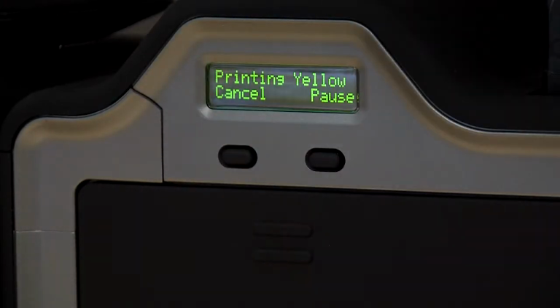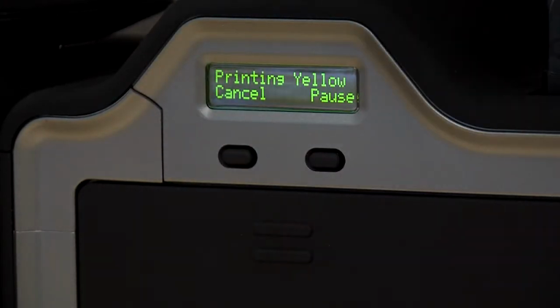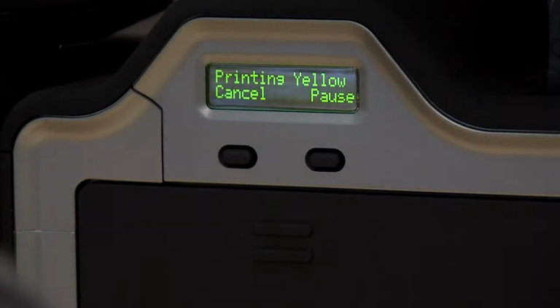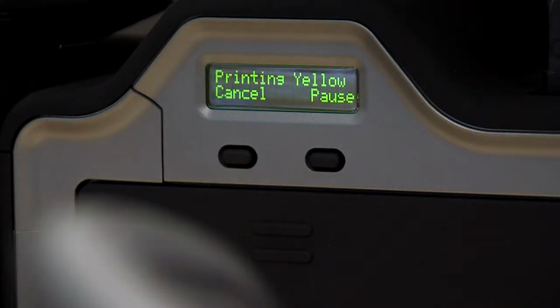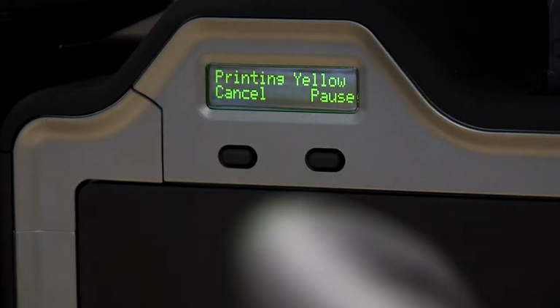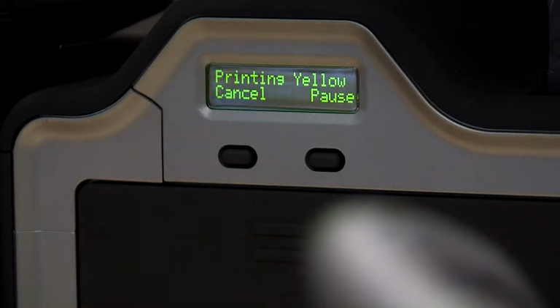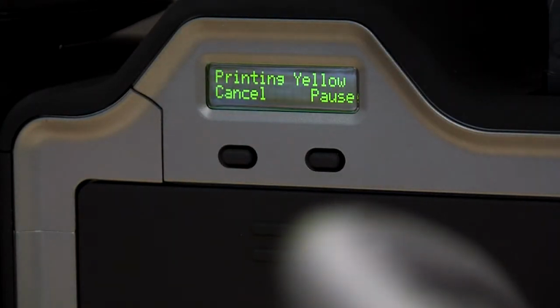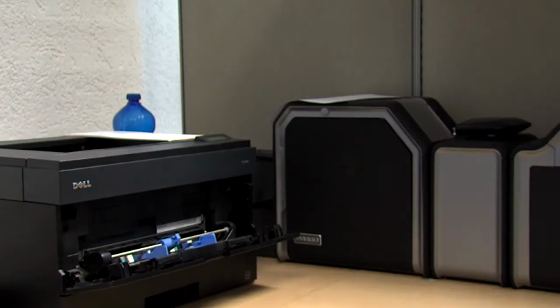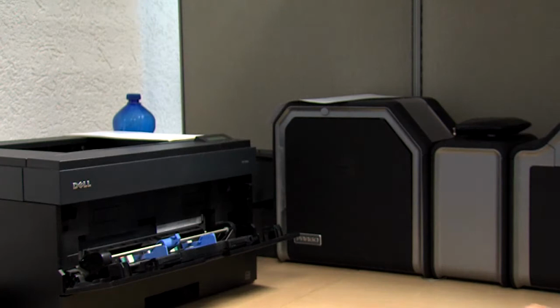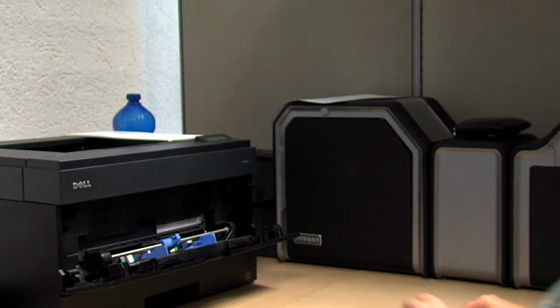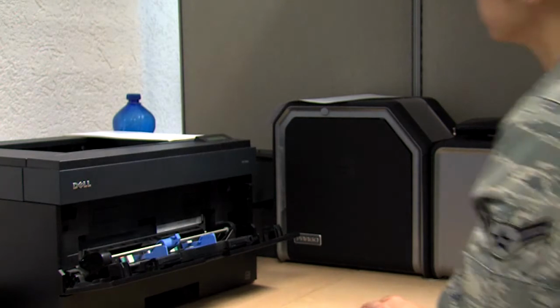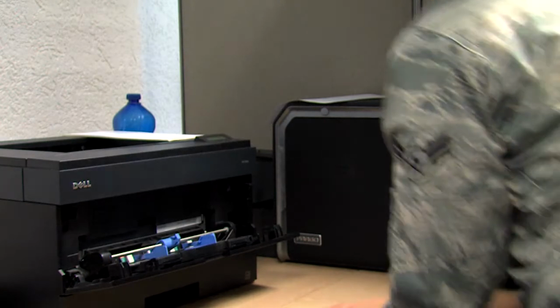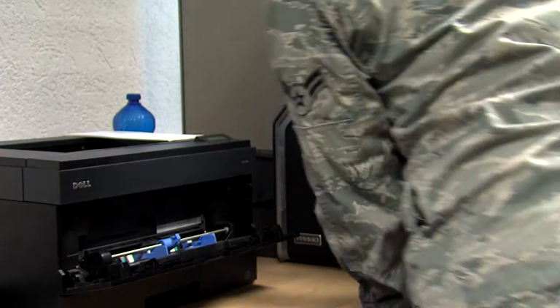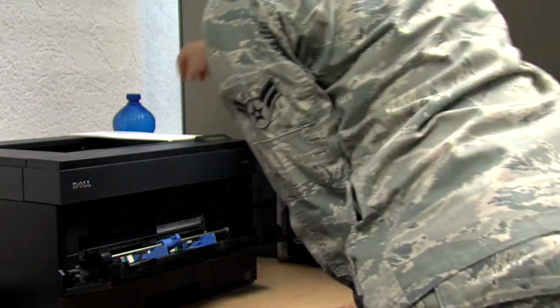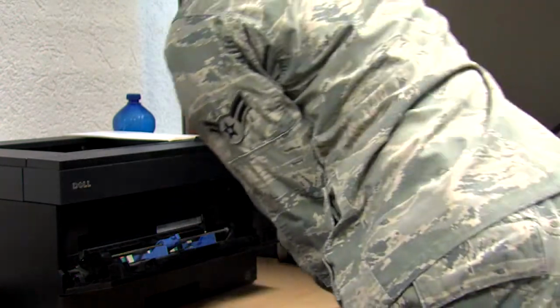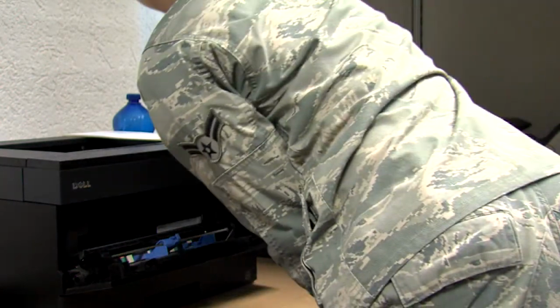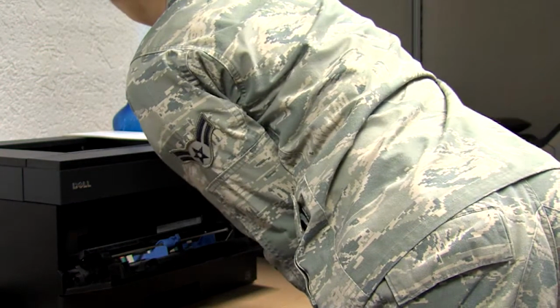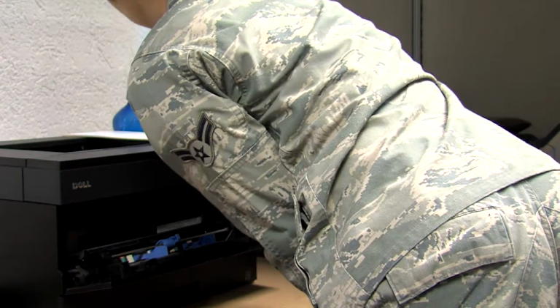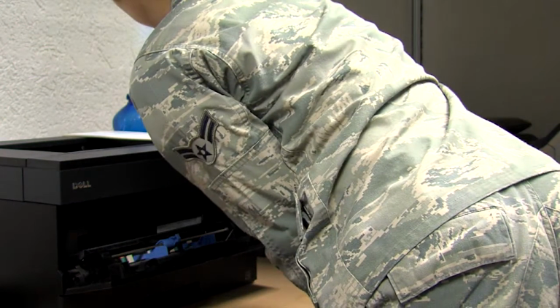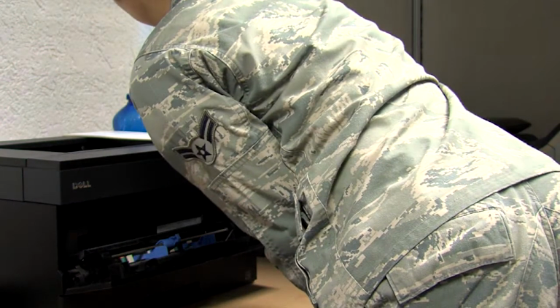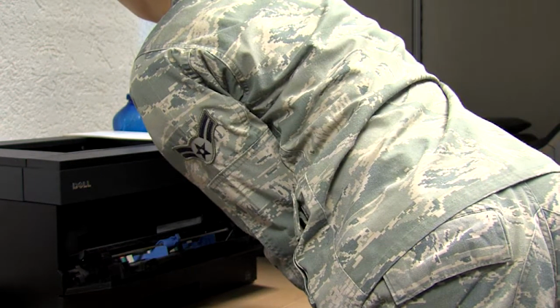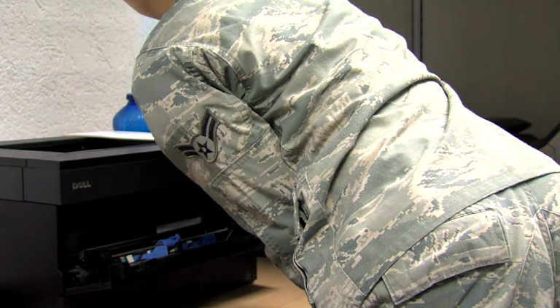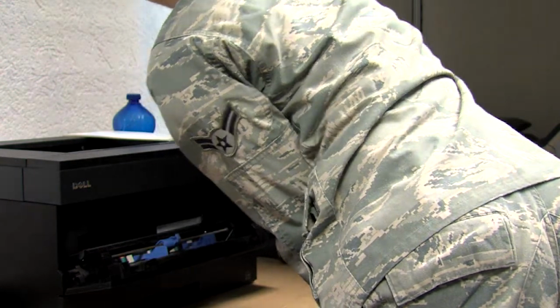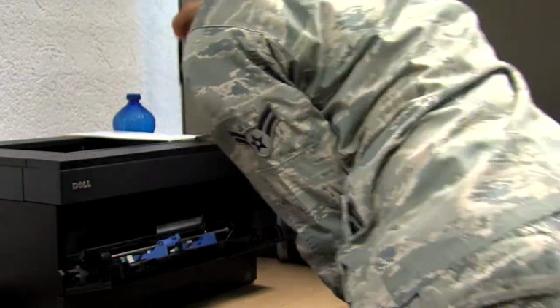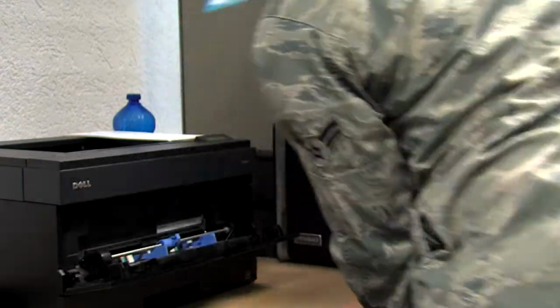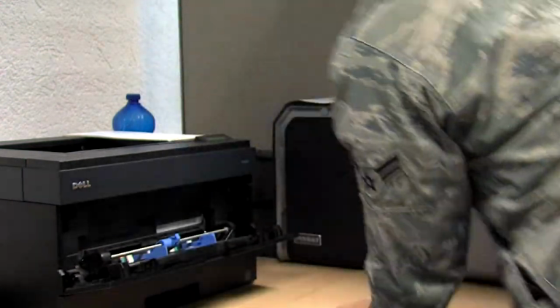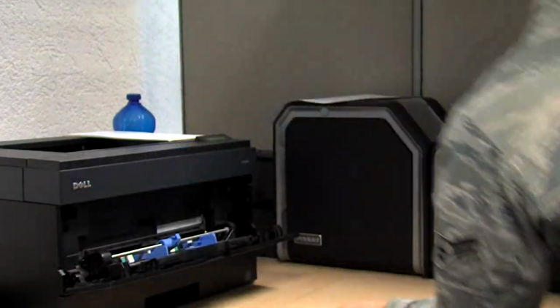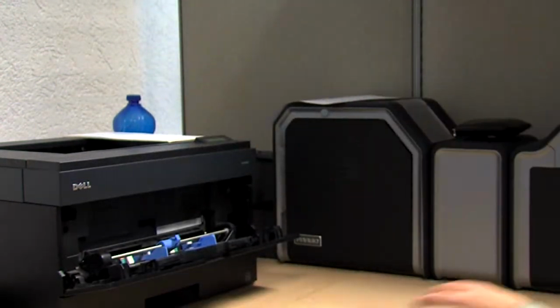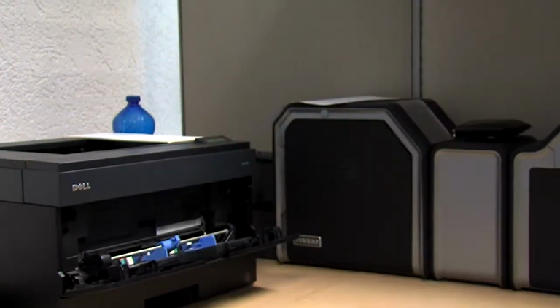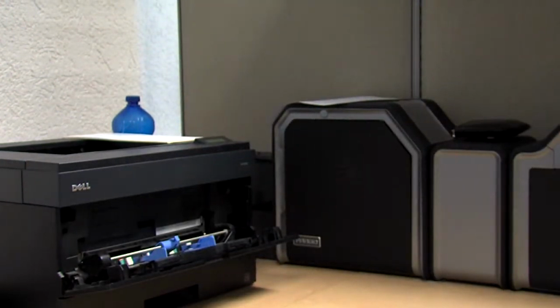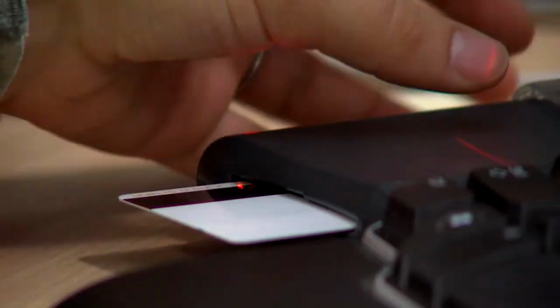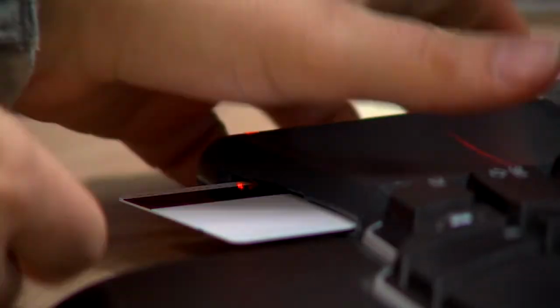Ramstein's NPF sees 150 to 200 people every day, so call ahead and make an appointment to avoid the wait.